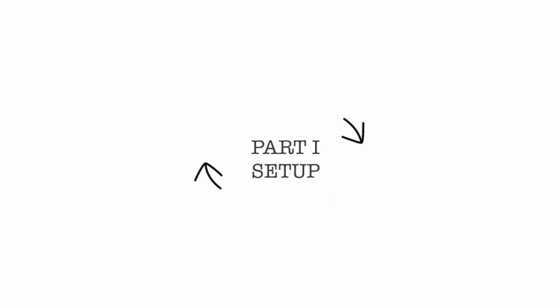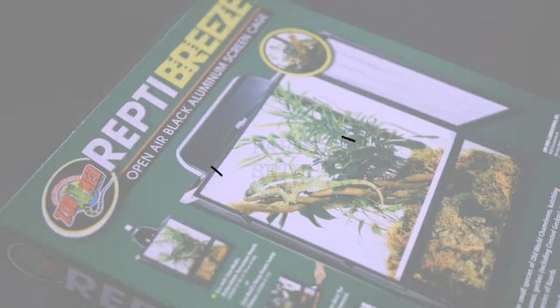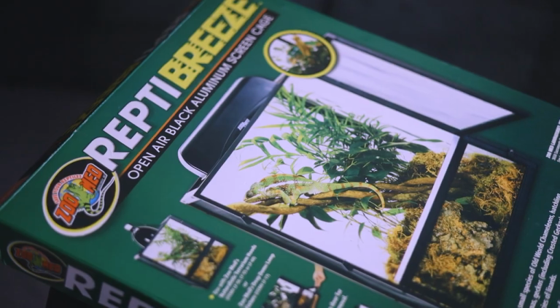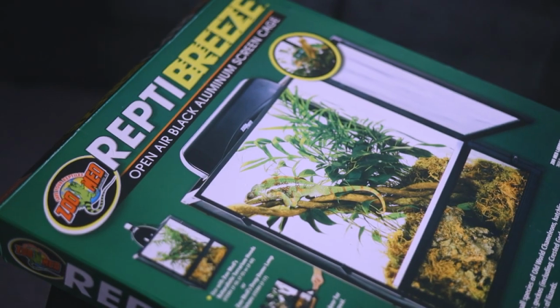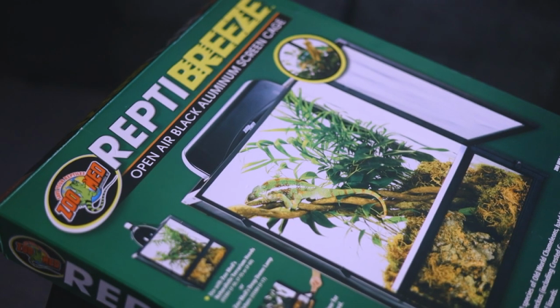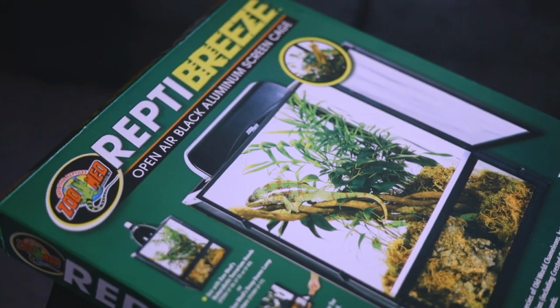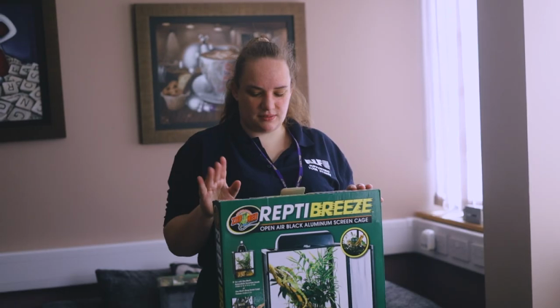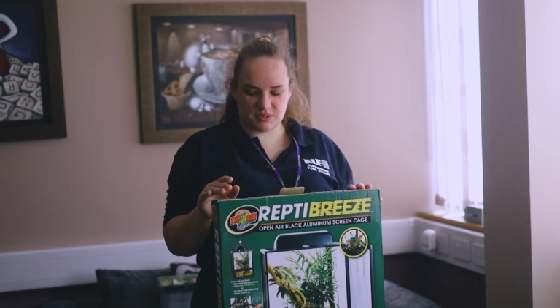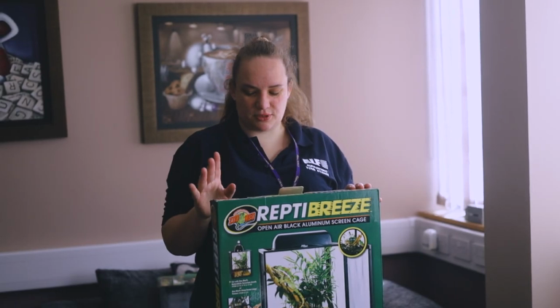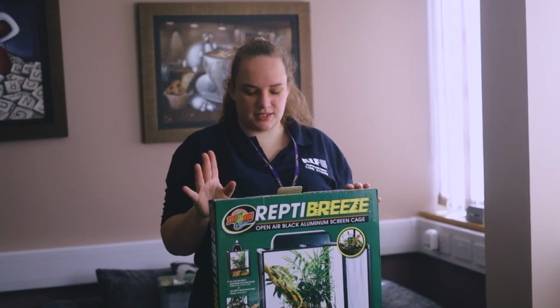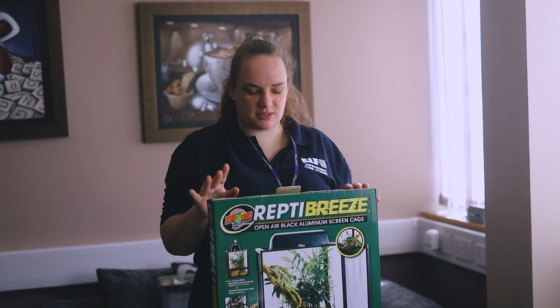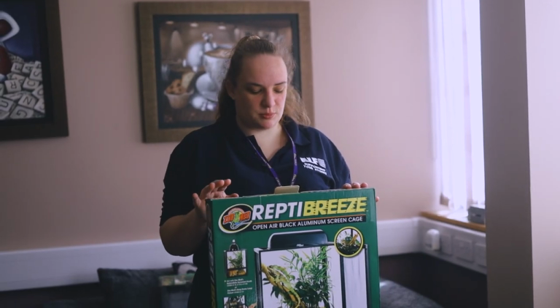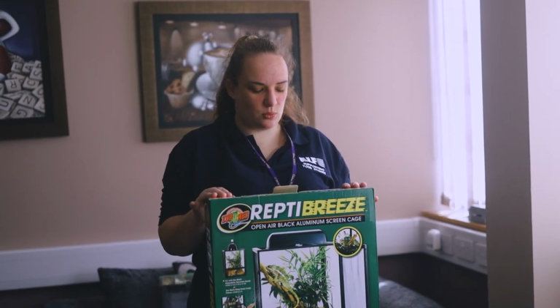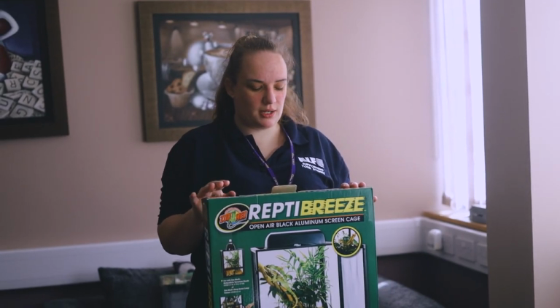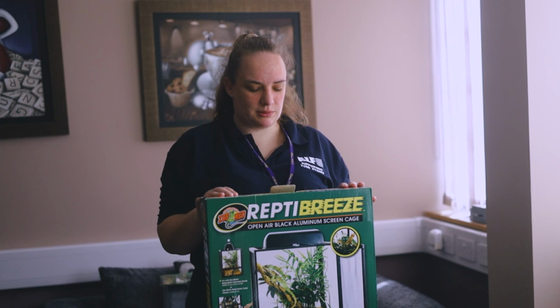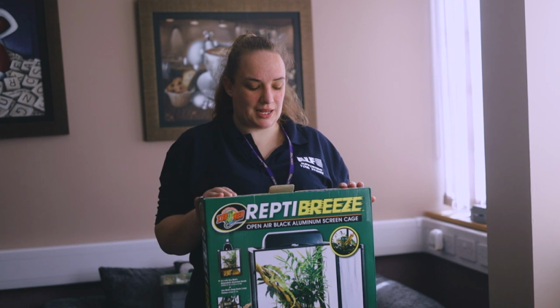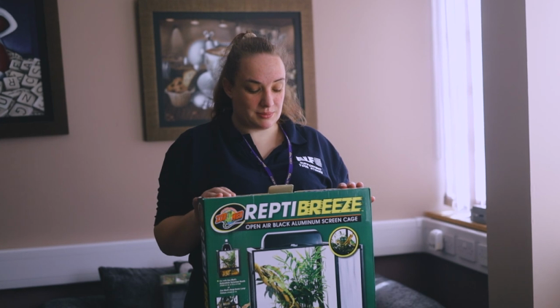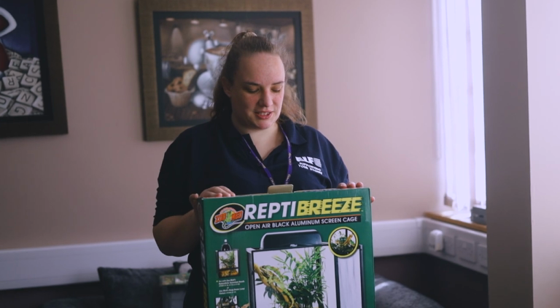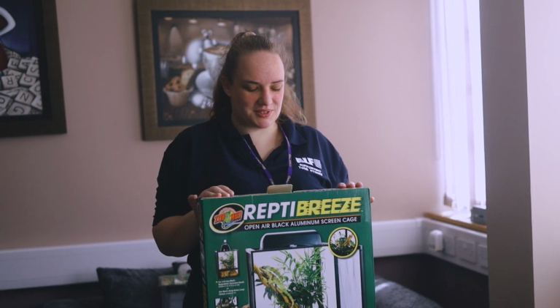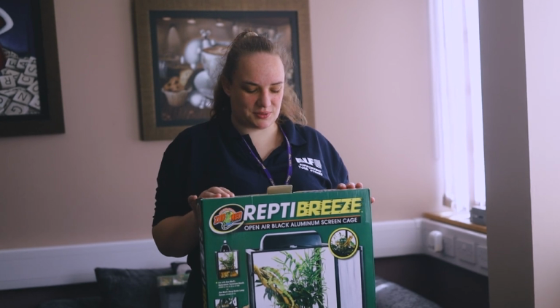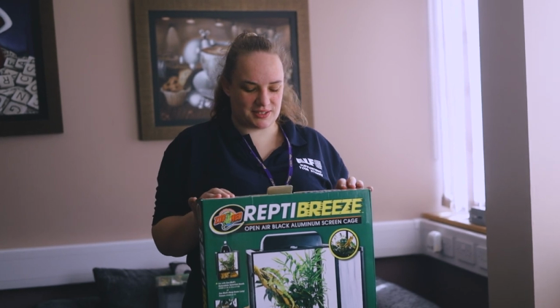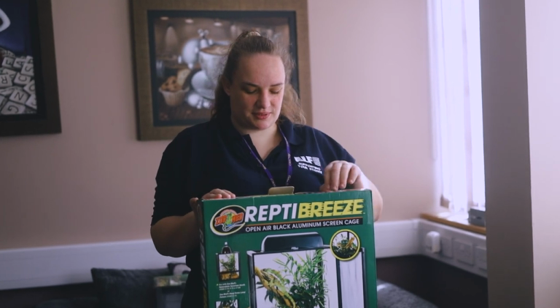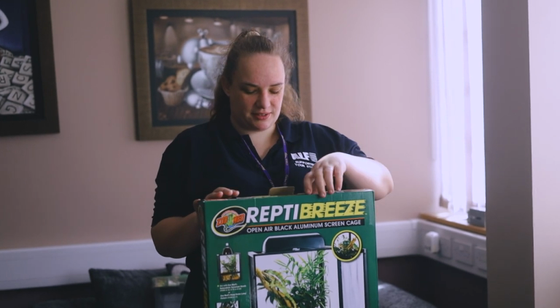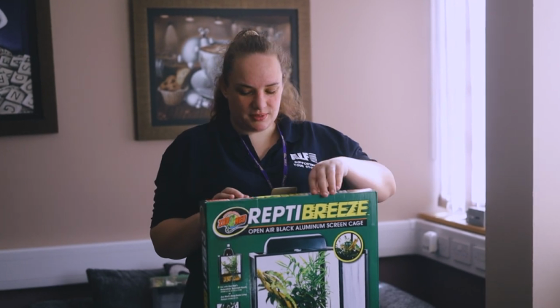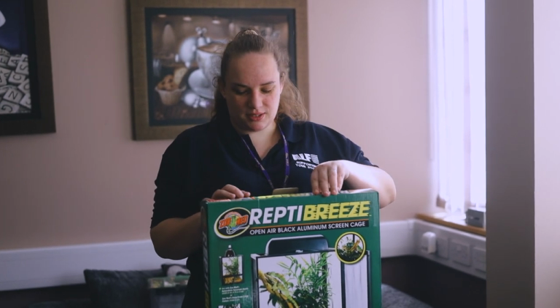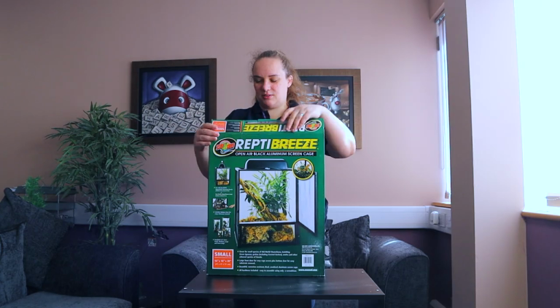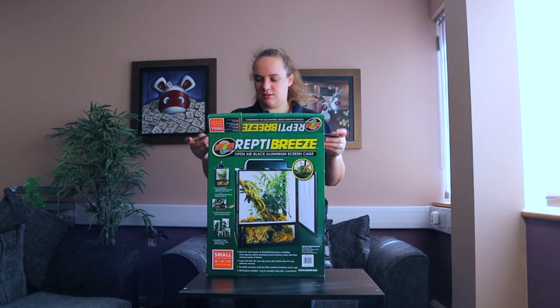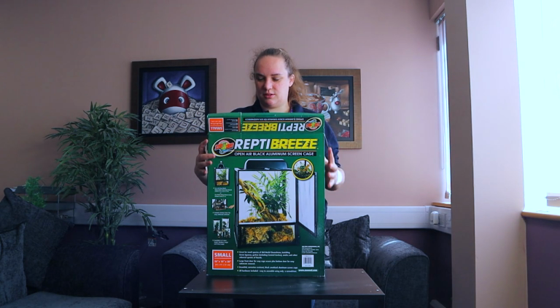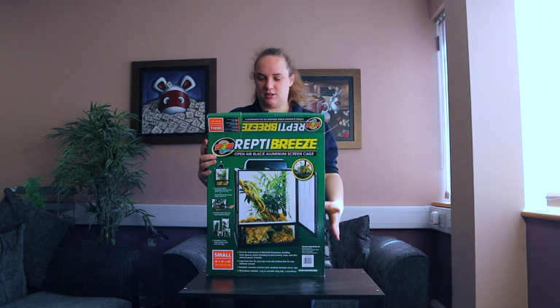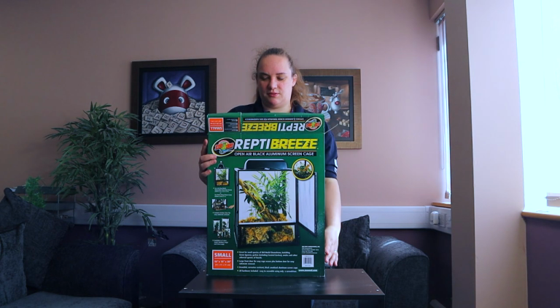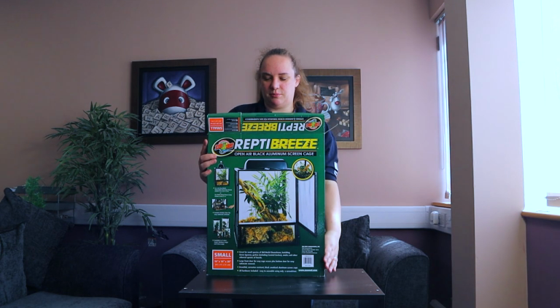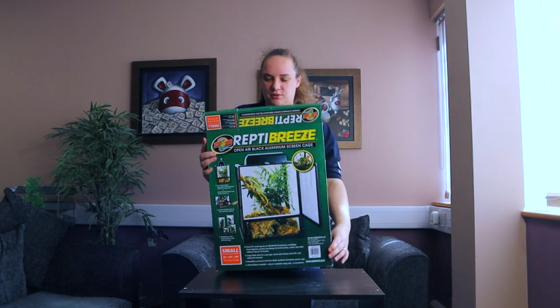So this is the Reptibreeze small, an aluminium screen terrarium. We're going to go to the unboxing.